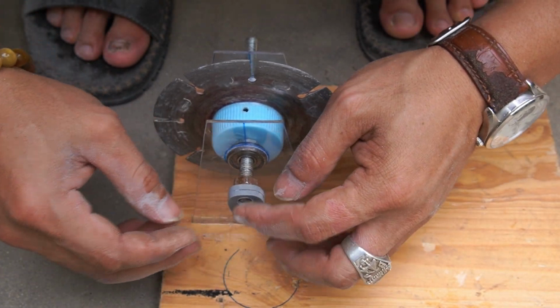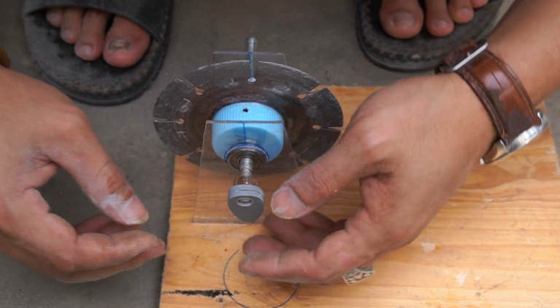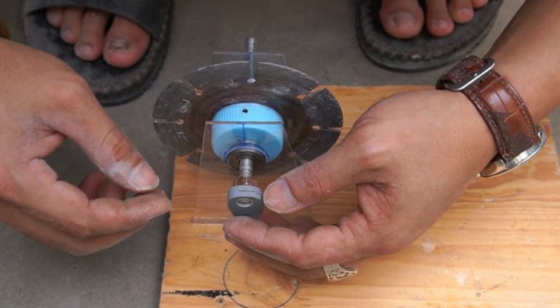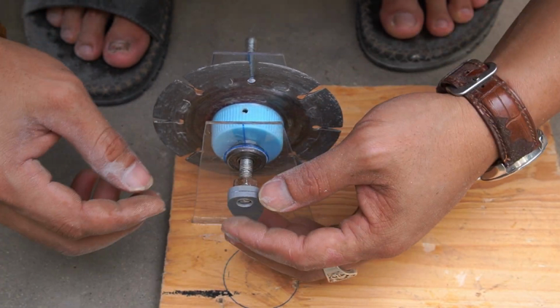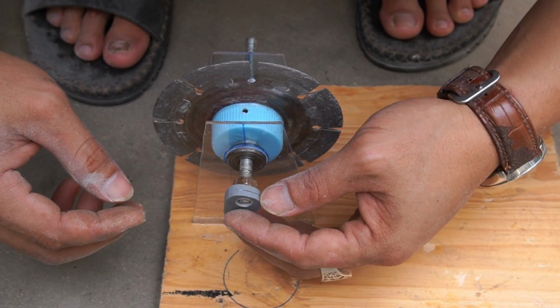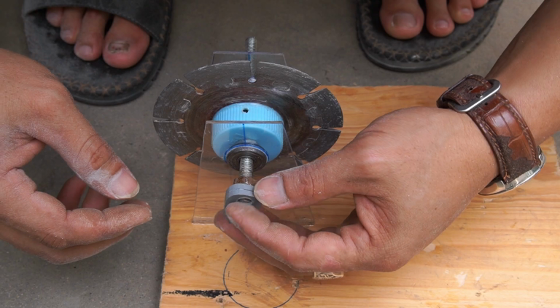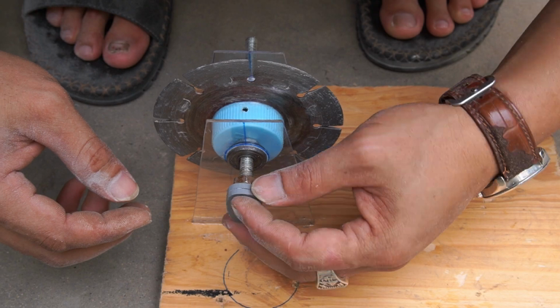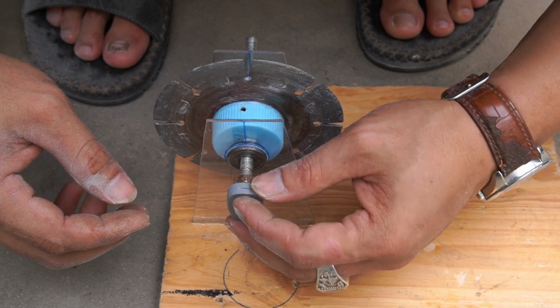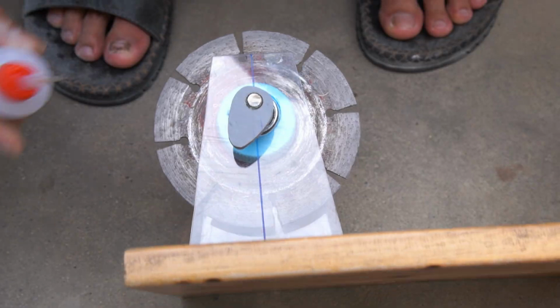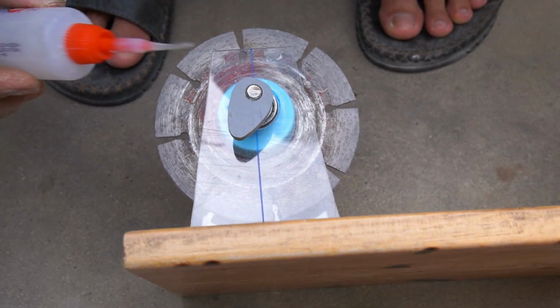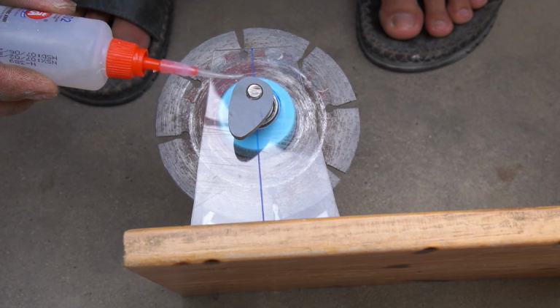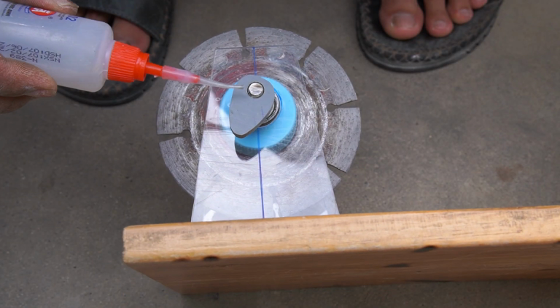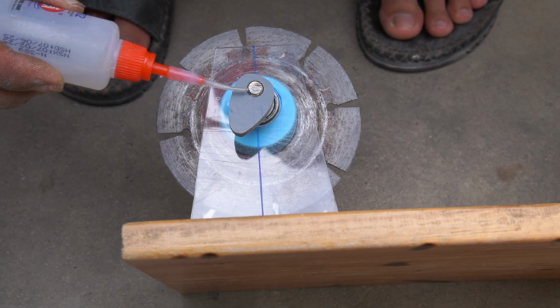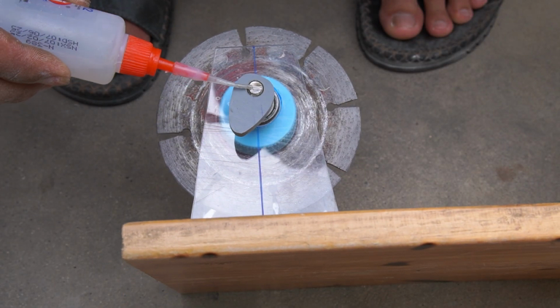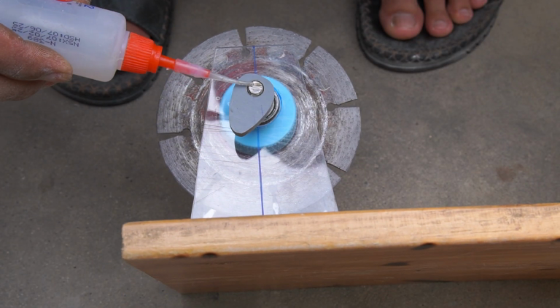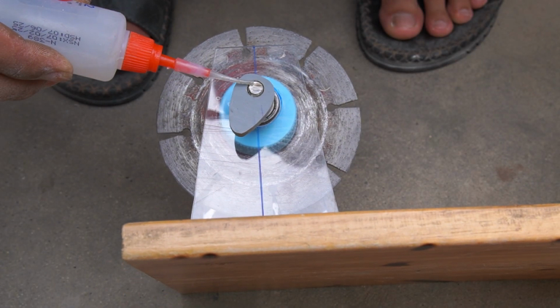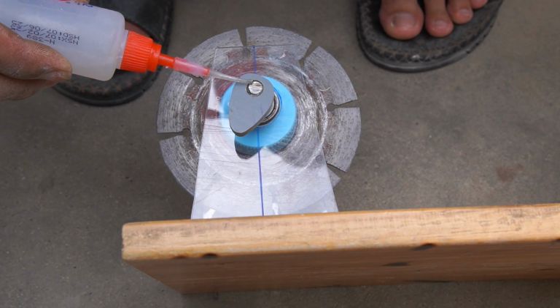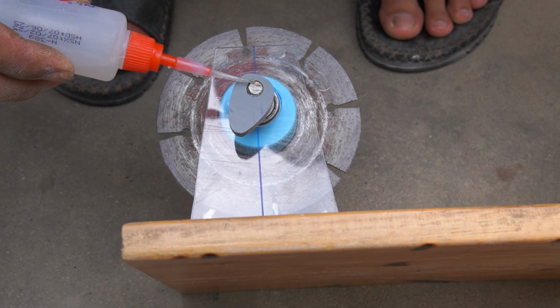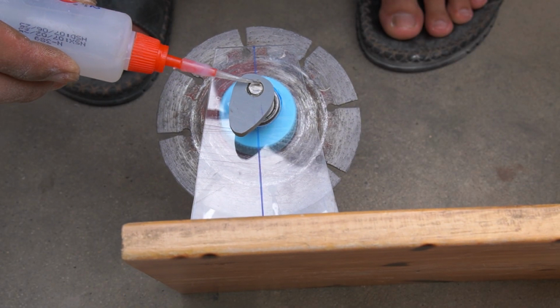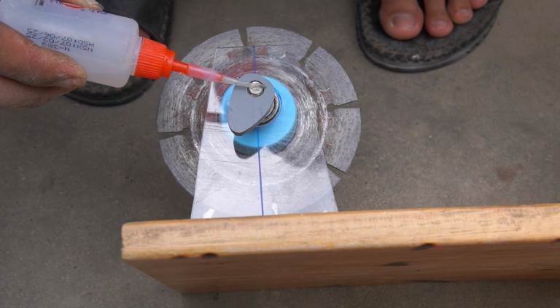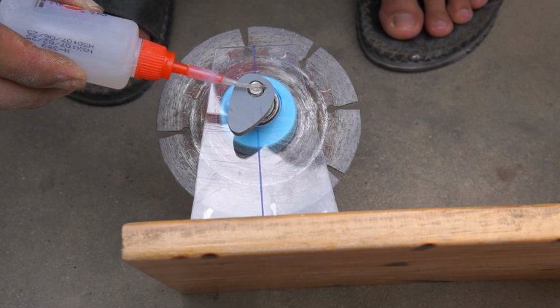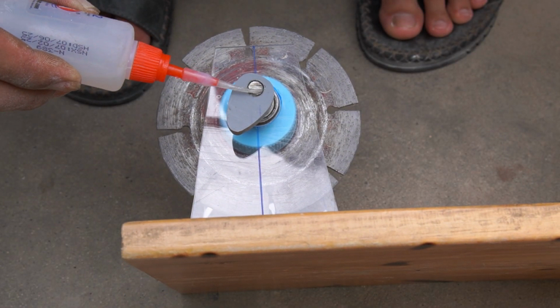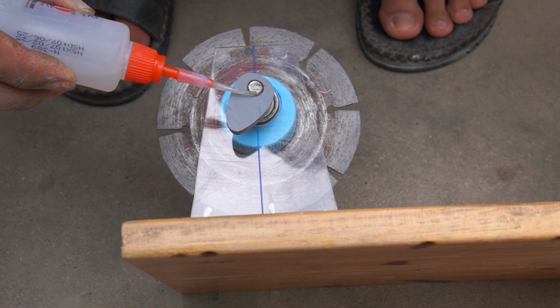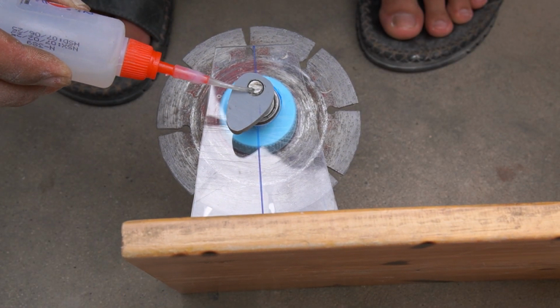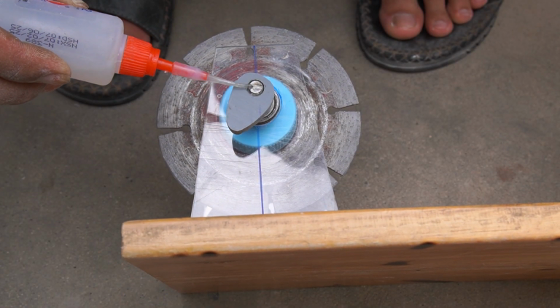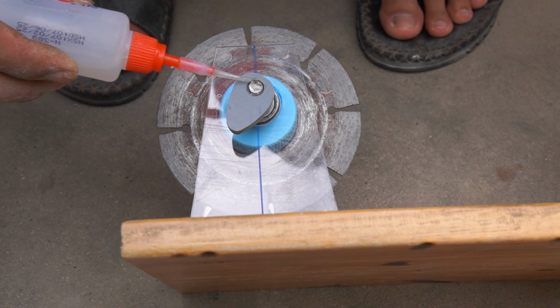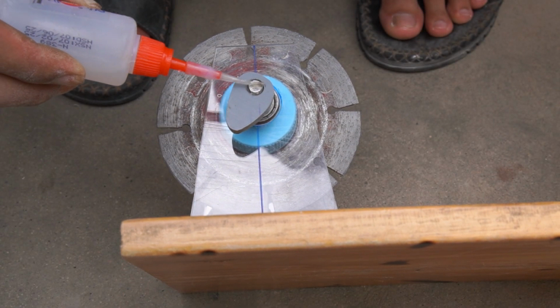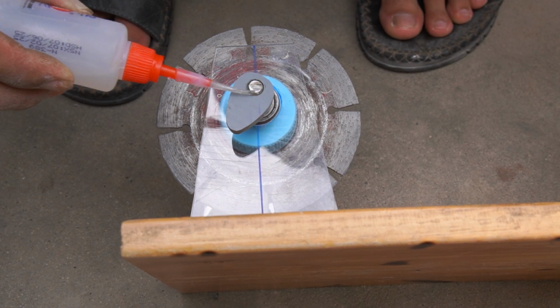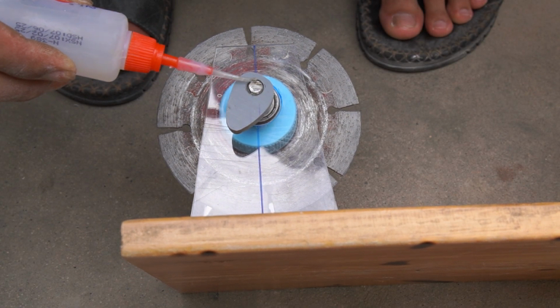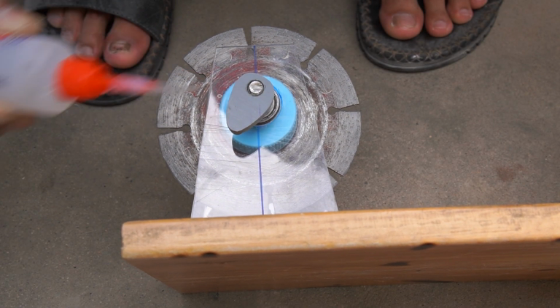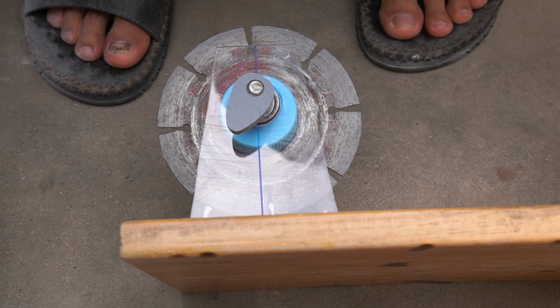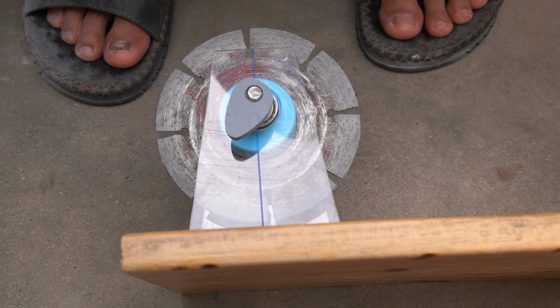Next, I used a small oval piece of PVC to make the moving elbow for the pivot.